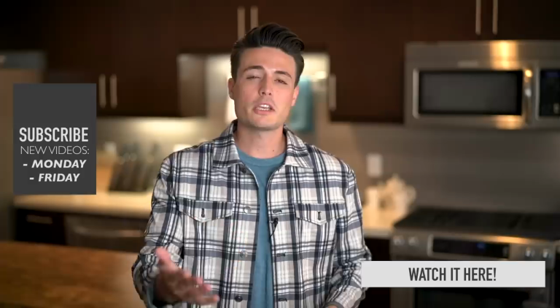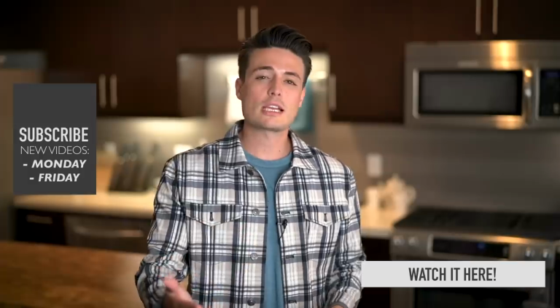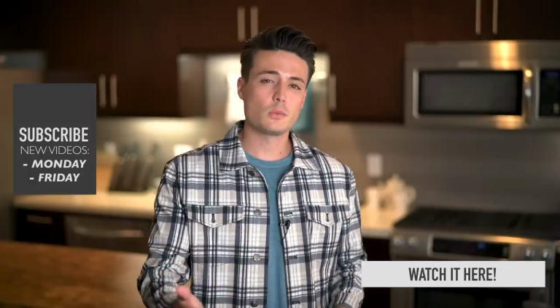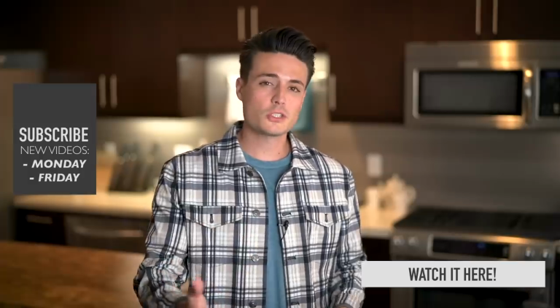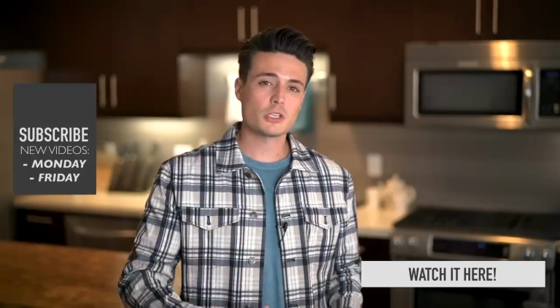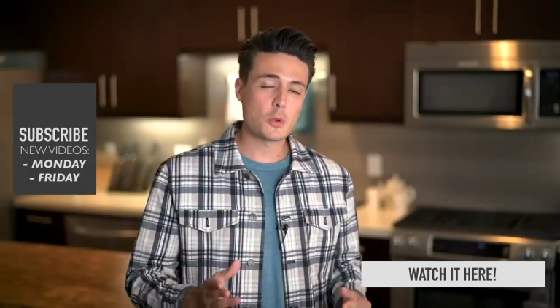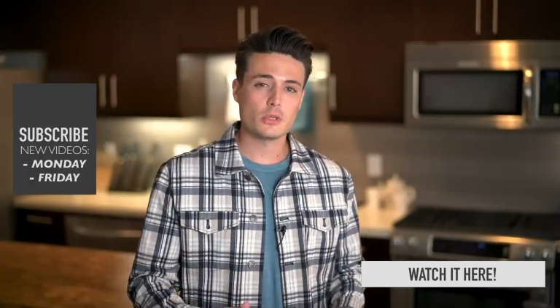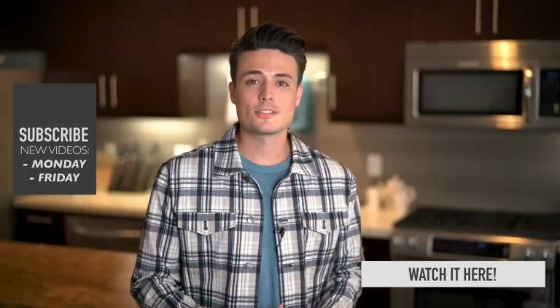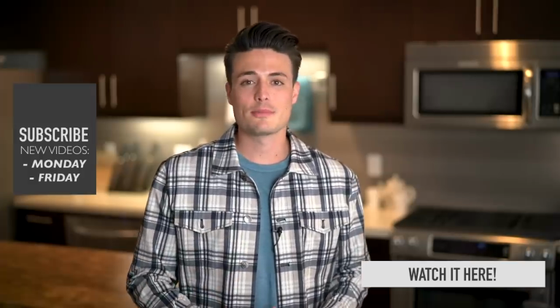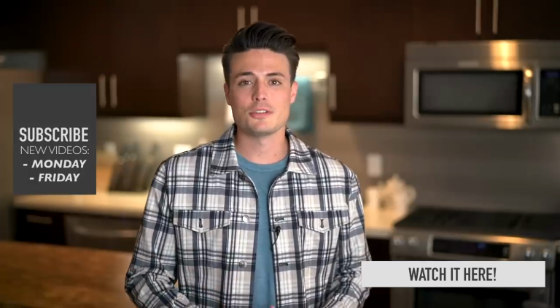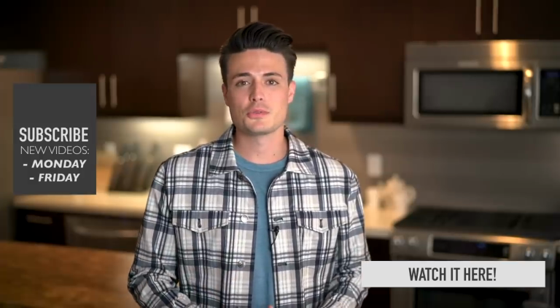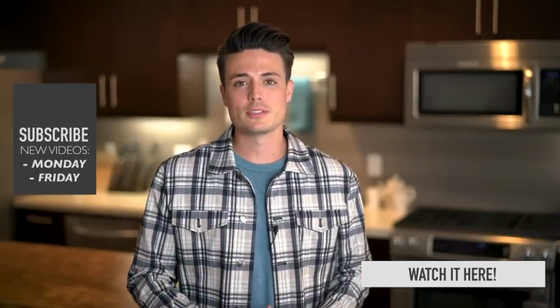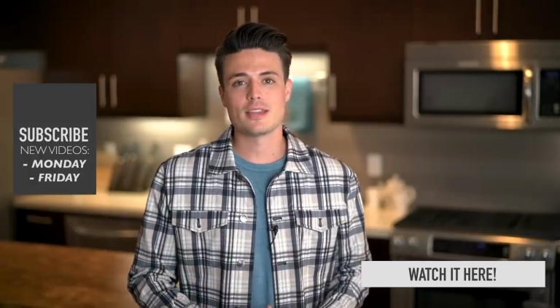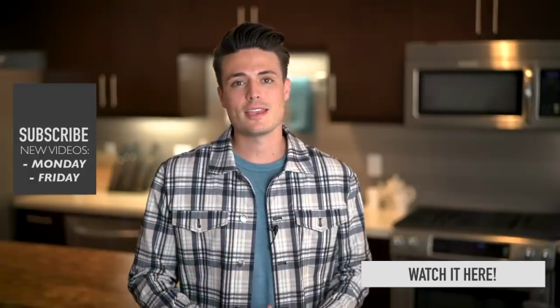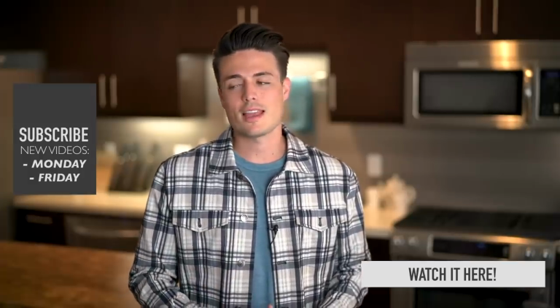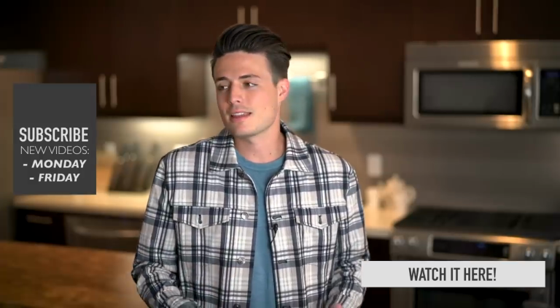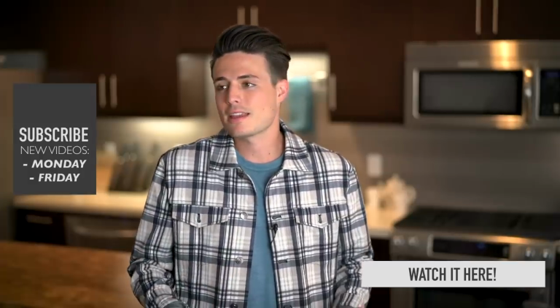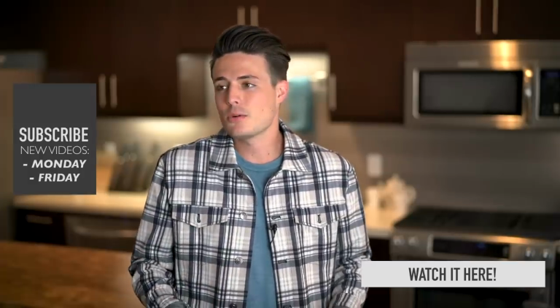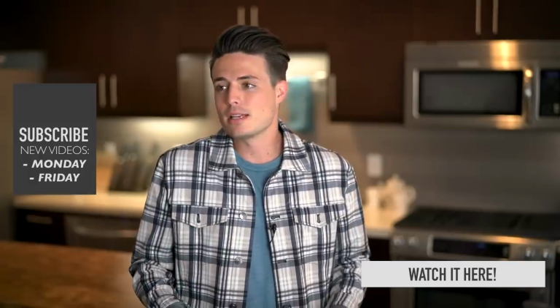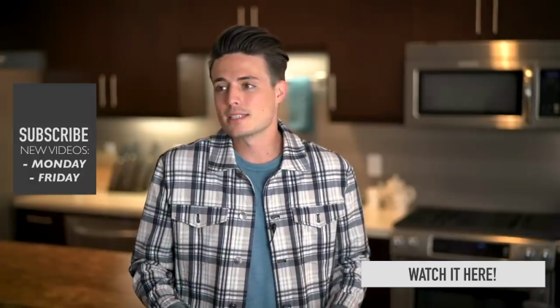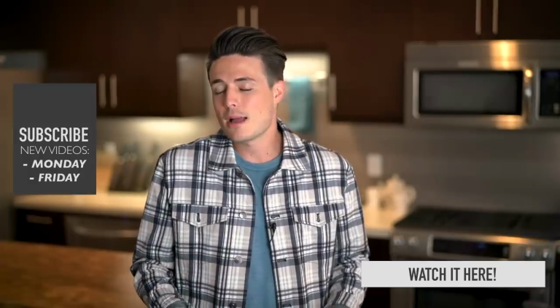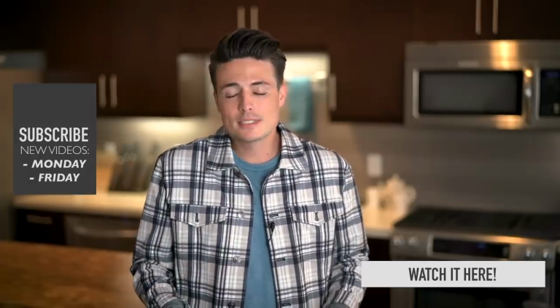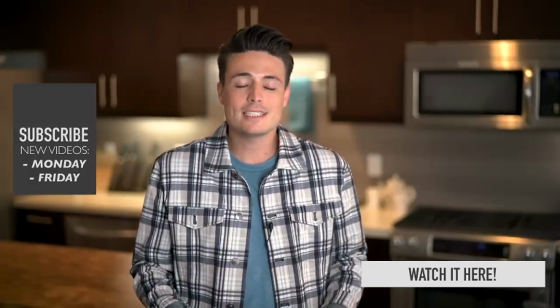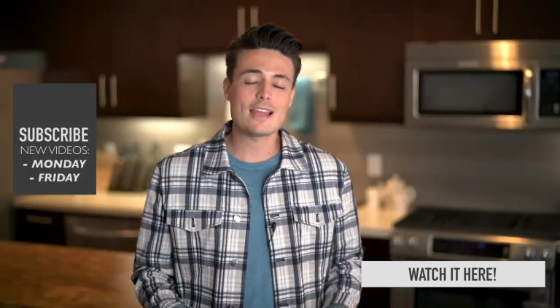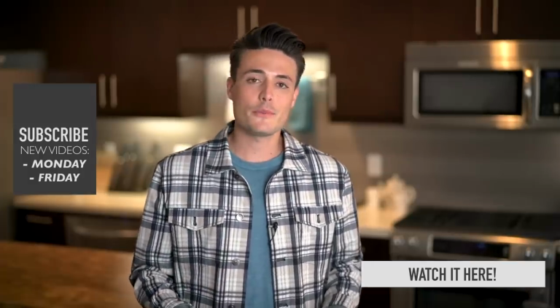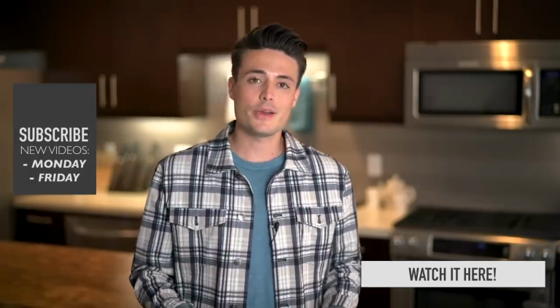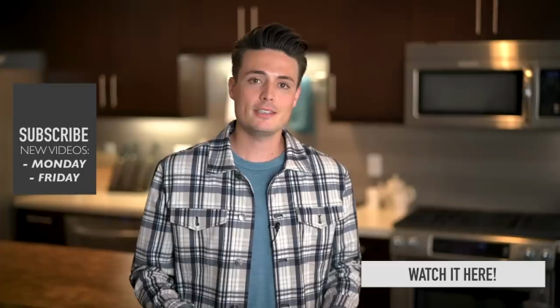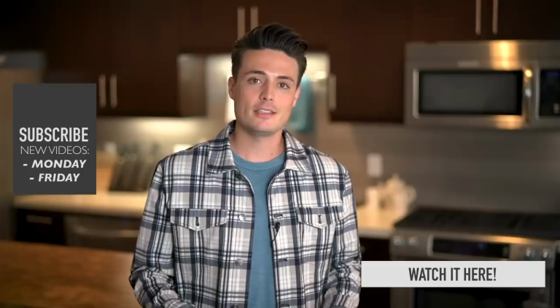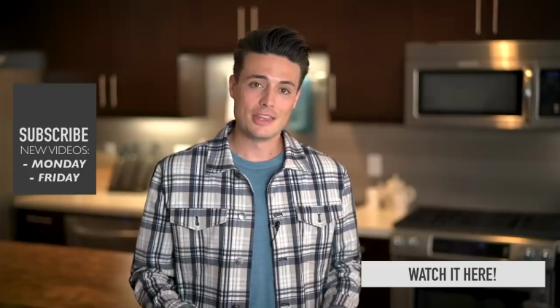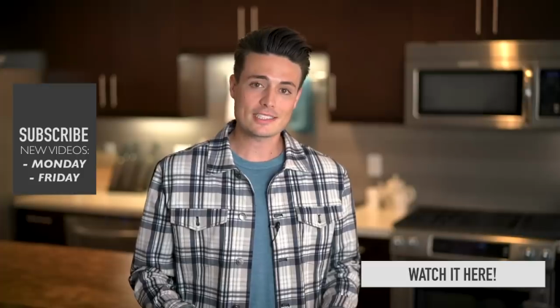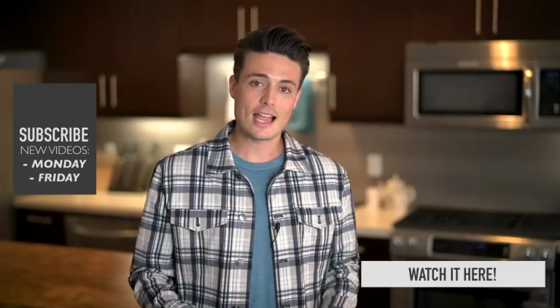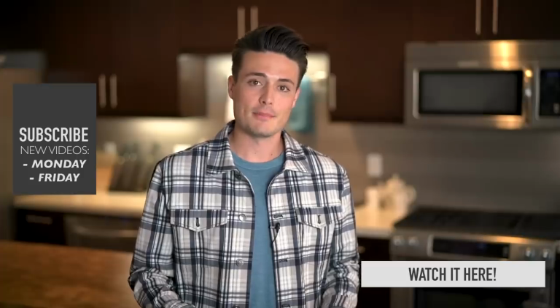Thank you guys for watching. I hope you learned something useful today, and like always, I'm going to see everybody next time.